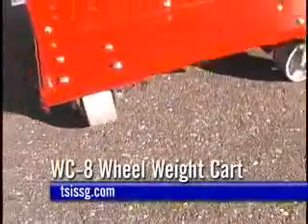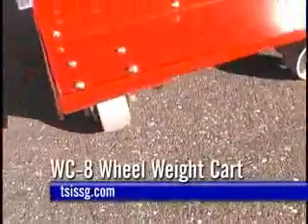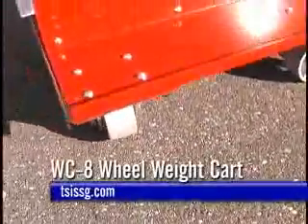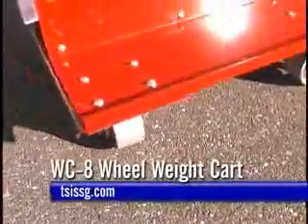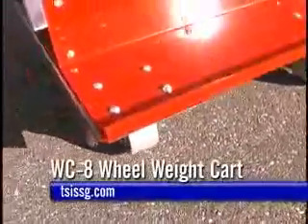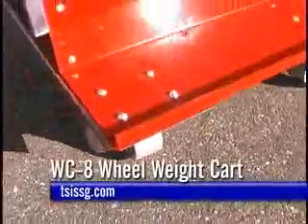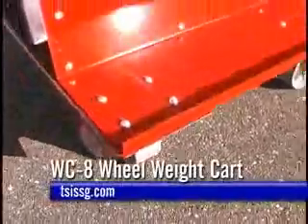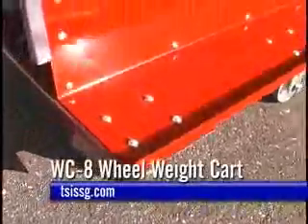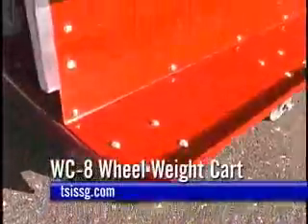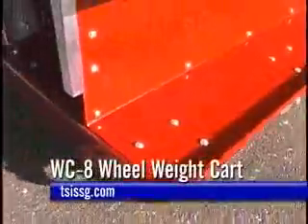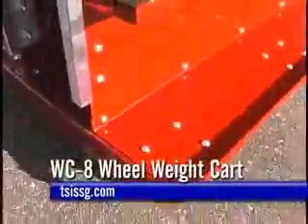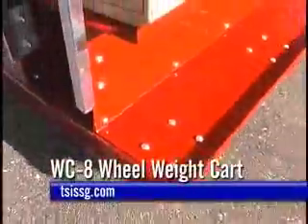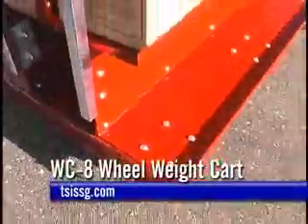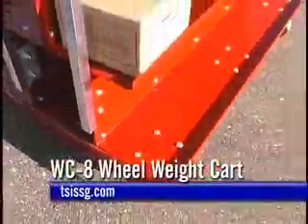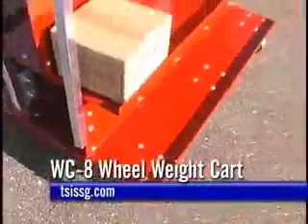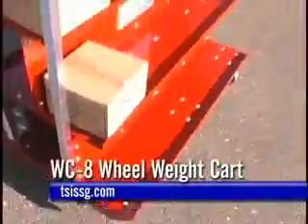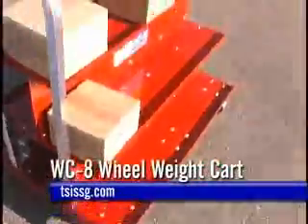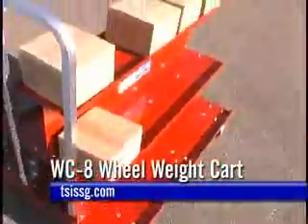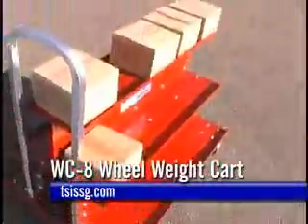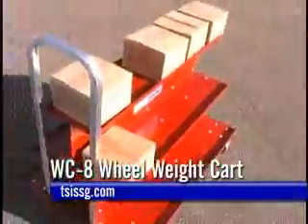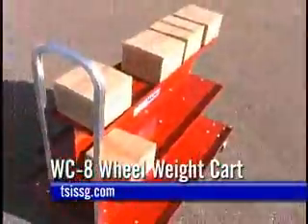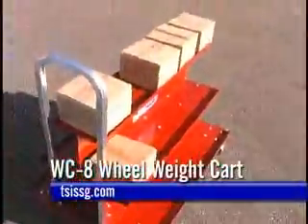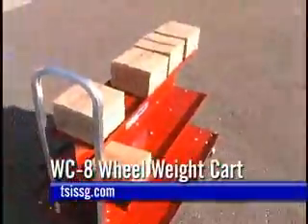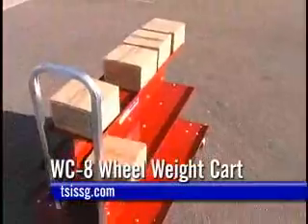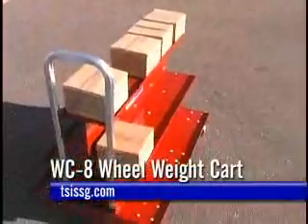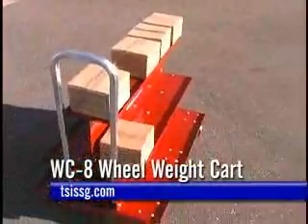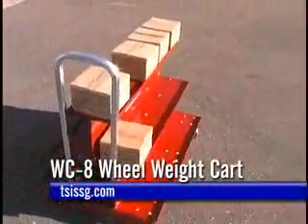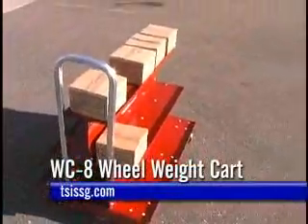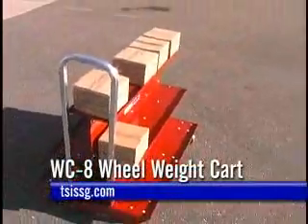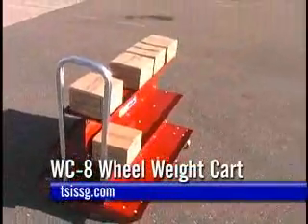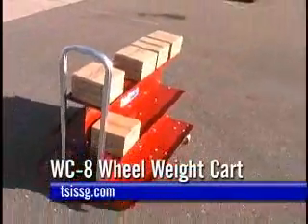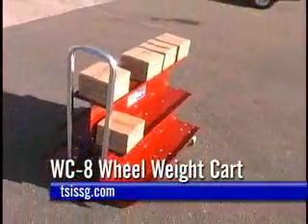Heavy-duty construction ensures many years of service. The WC-8 Wheel Weight Cart.